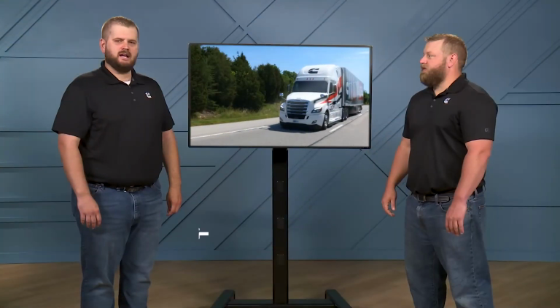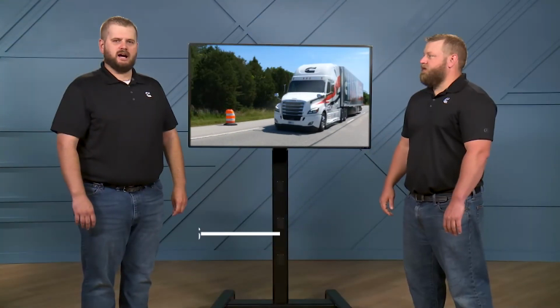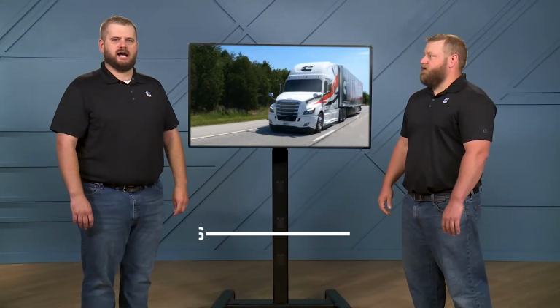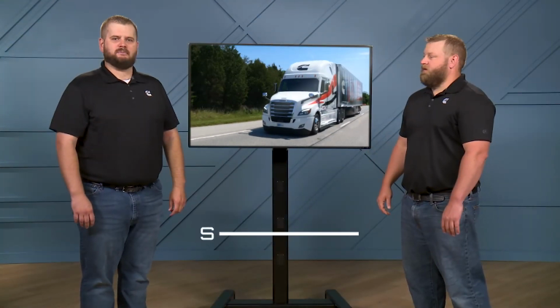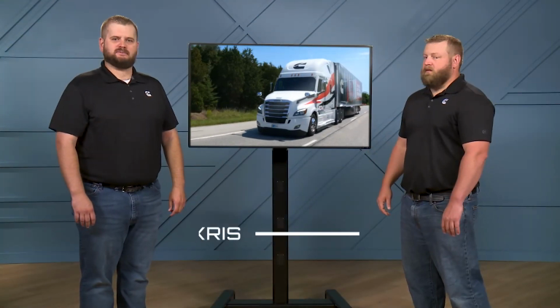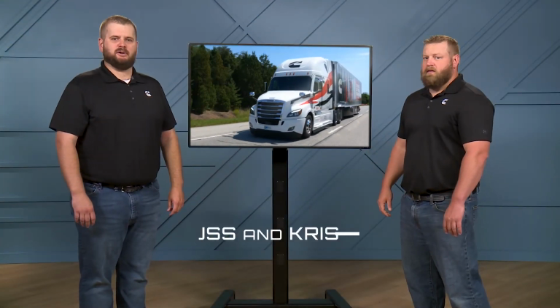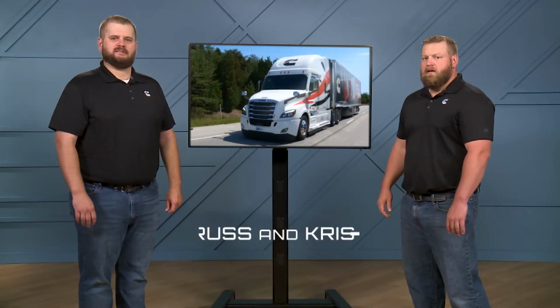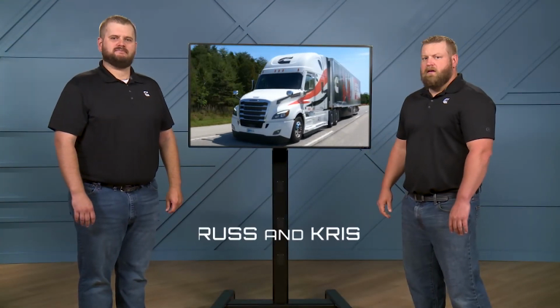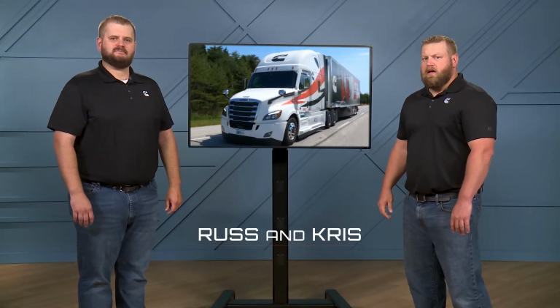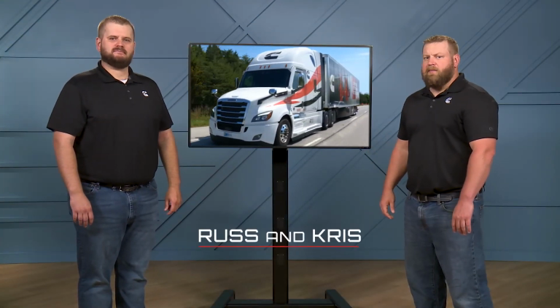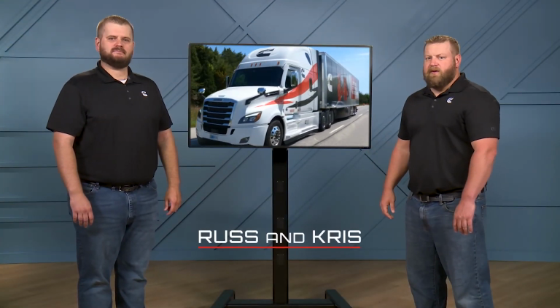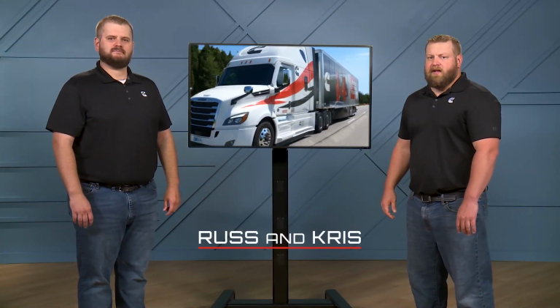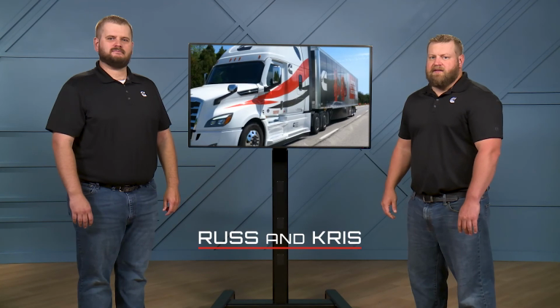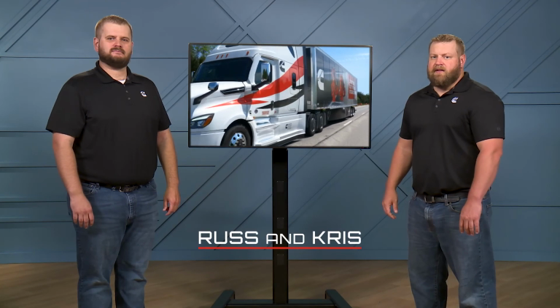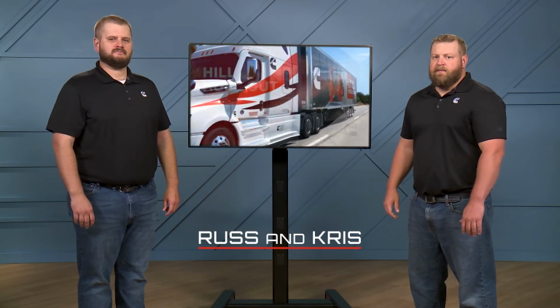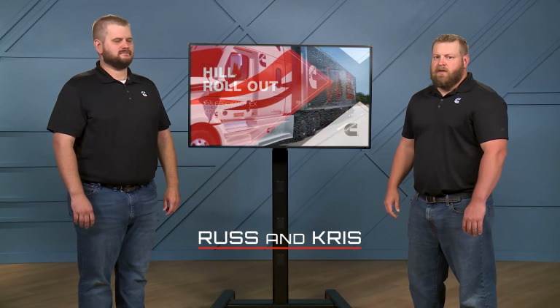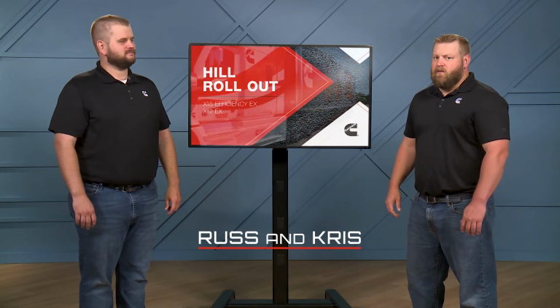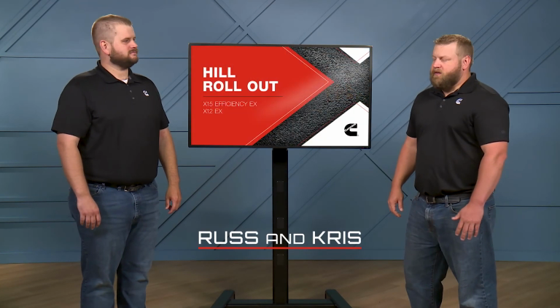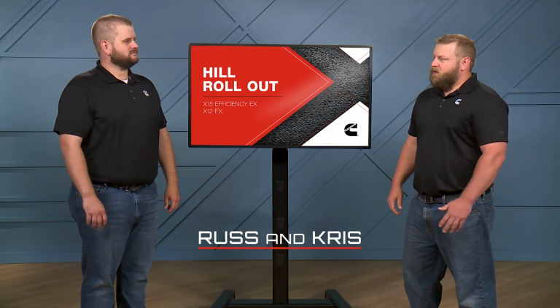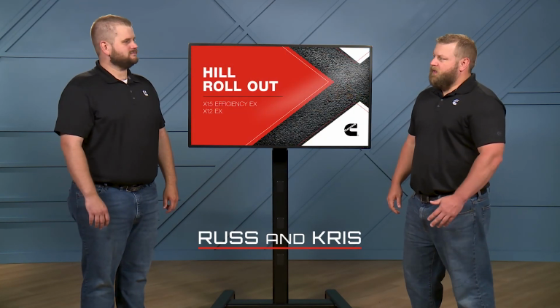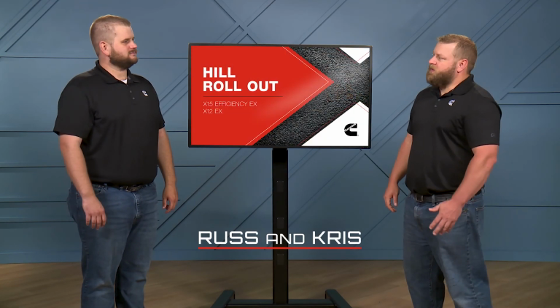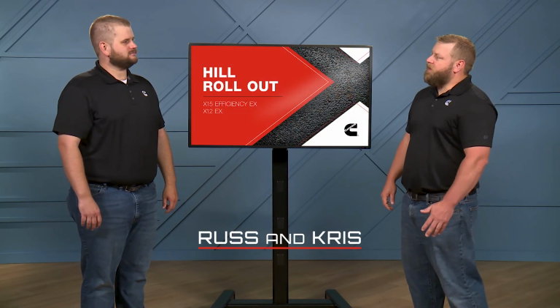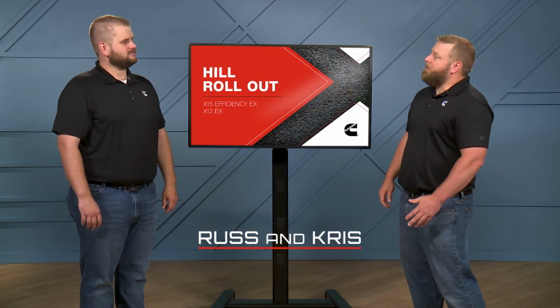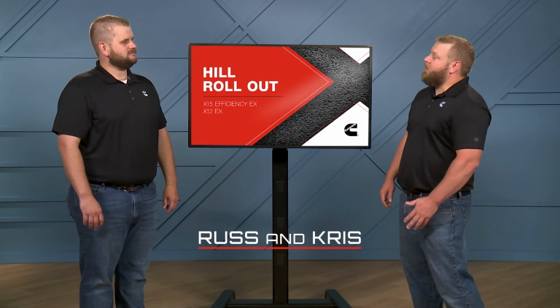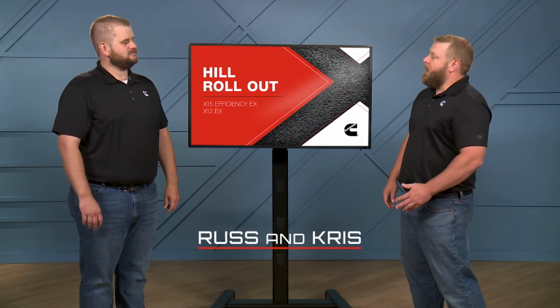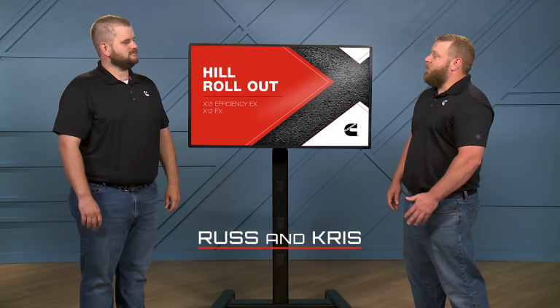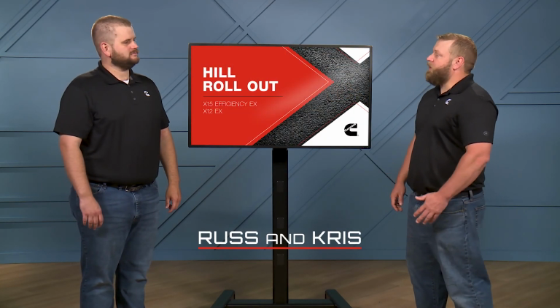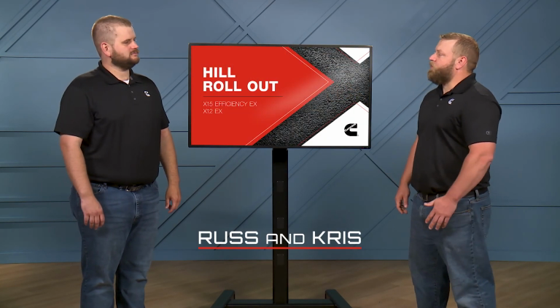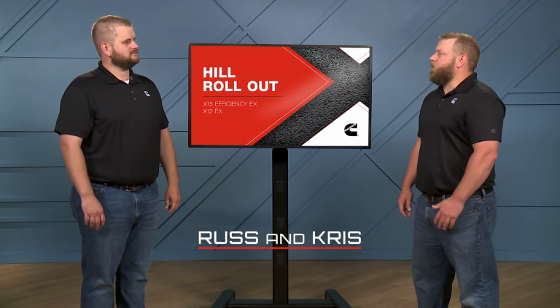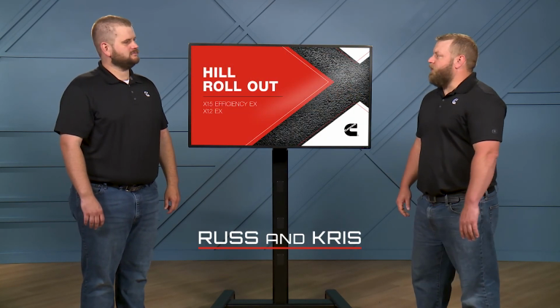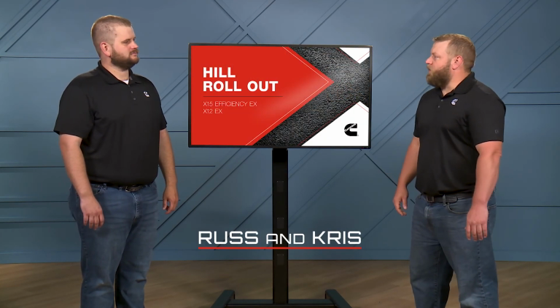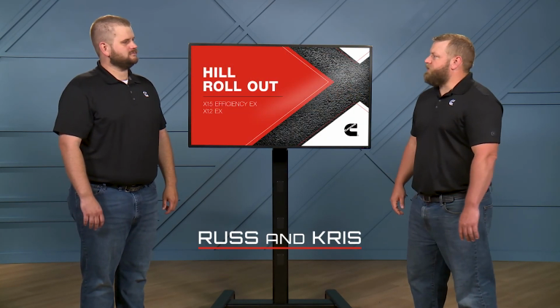Hi, I'm Russ Poling. And I'm Chris Tasnick. Russ, tell us a little about how Hill Rollout works.